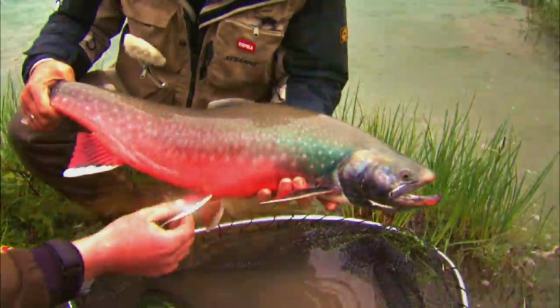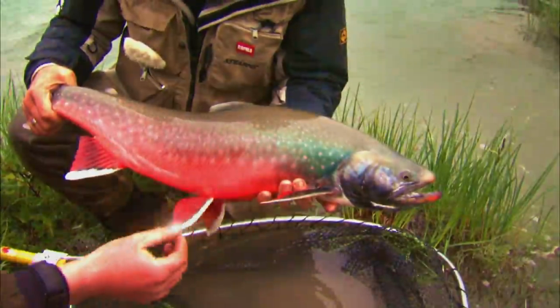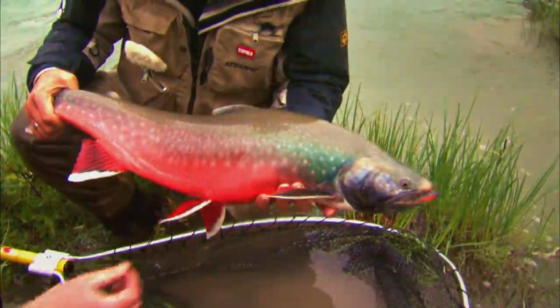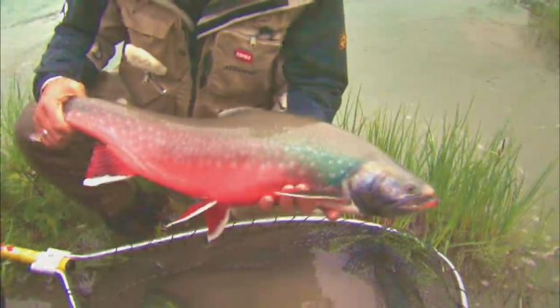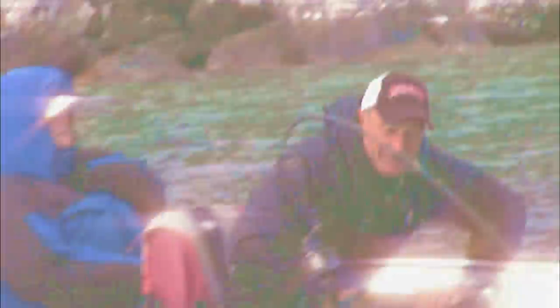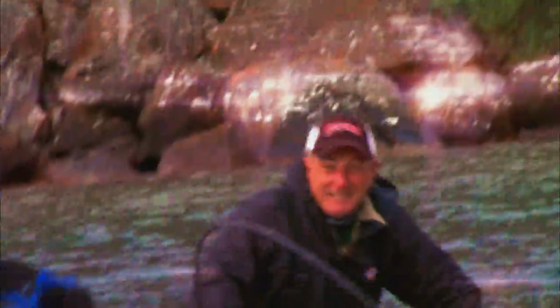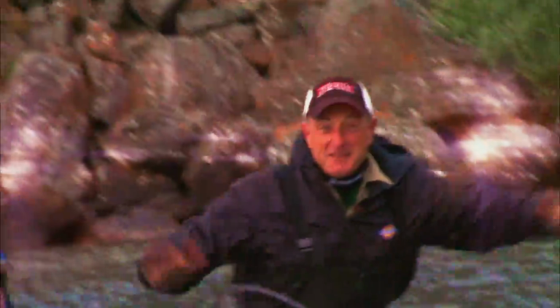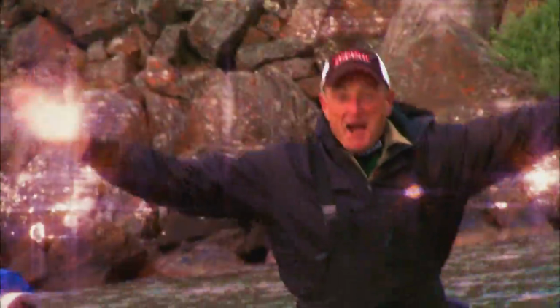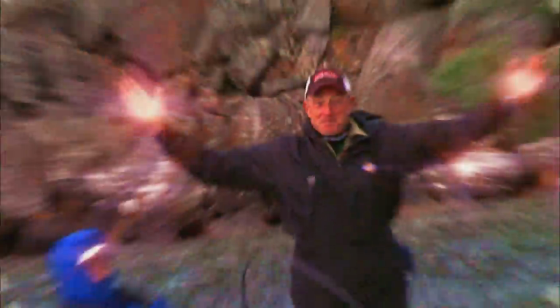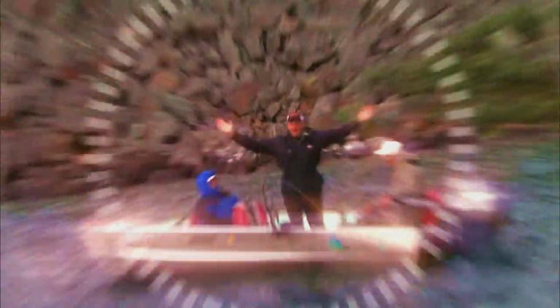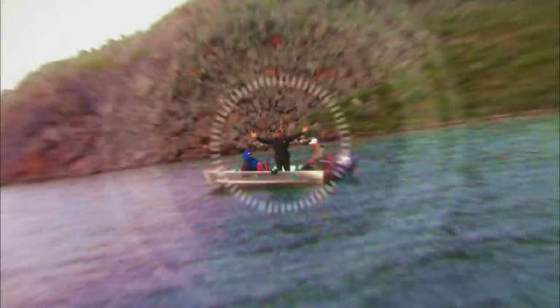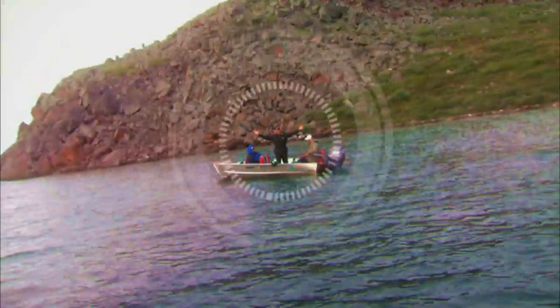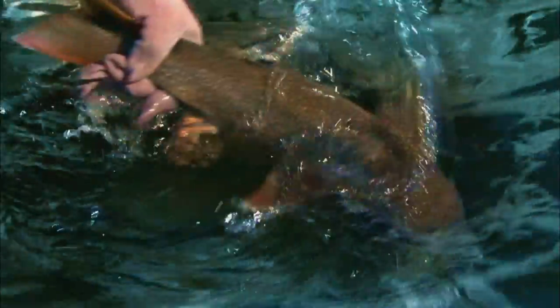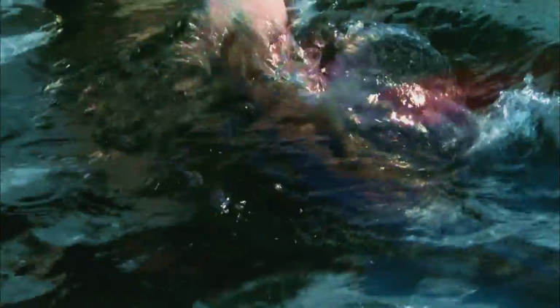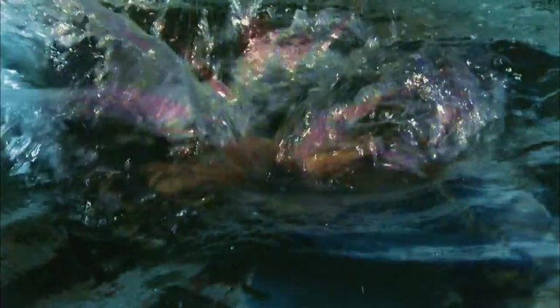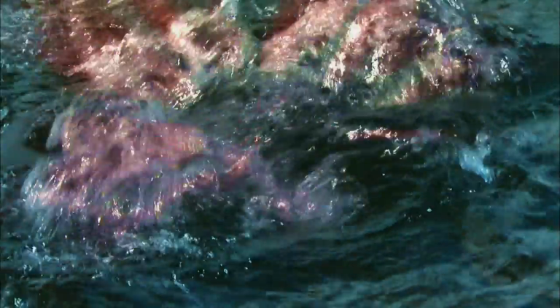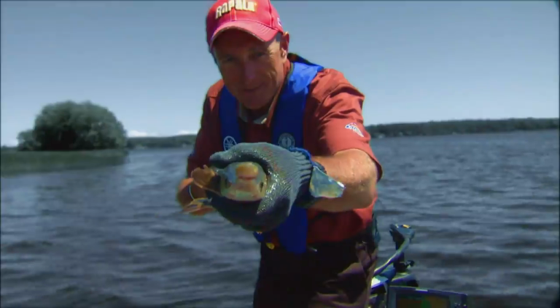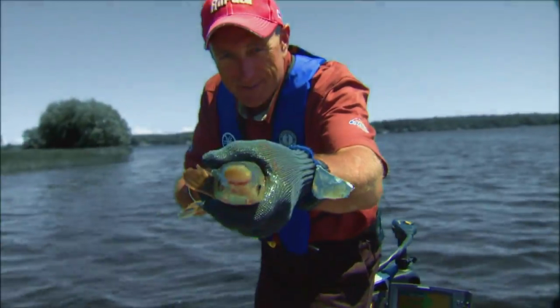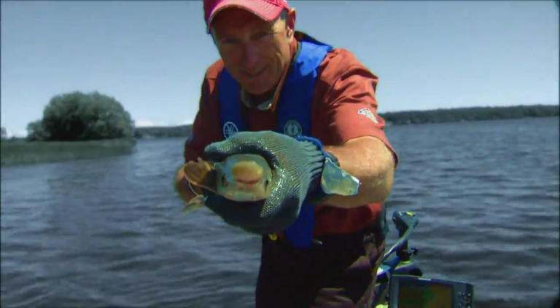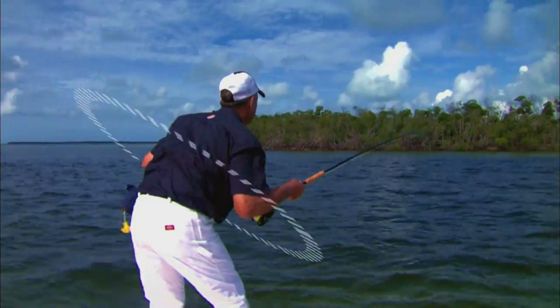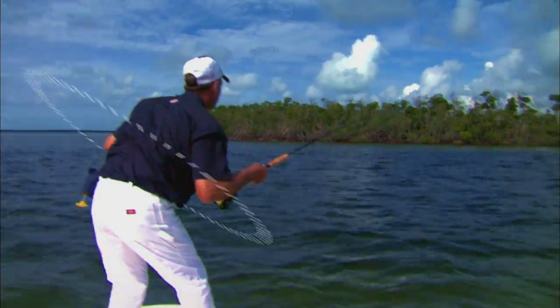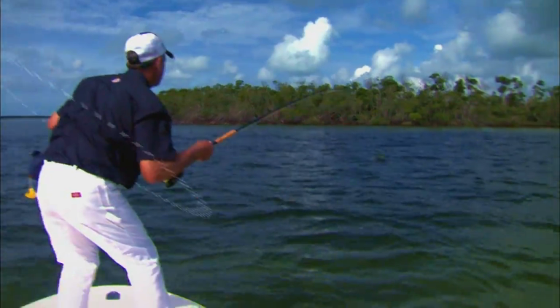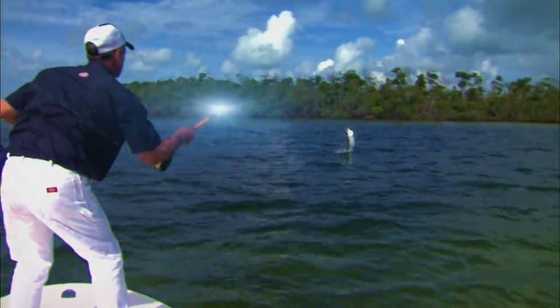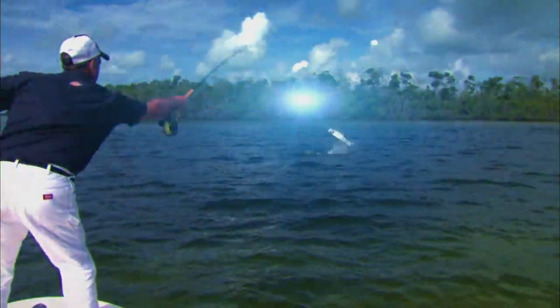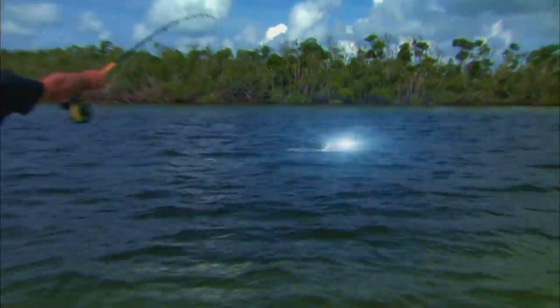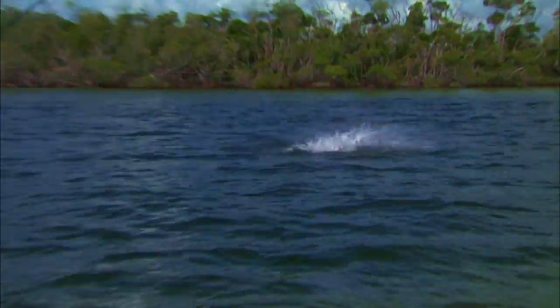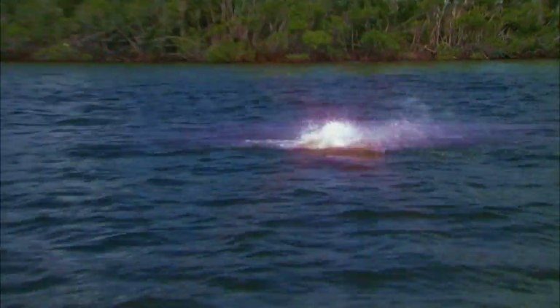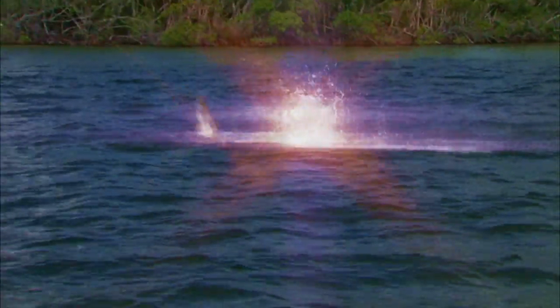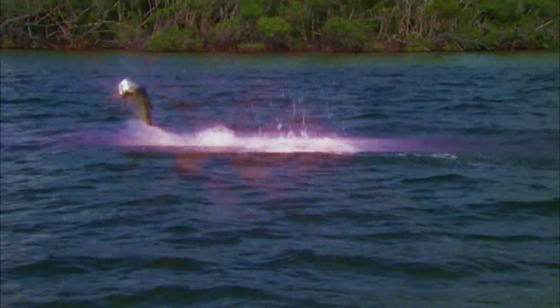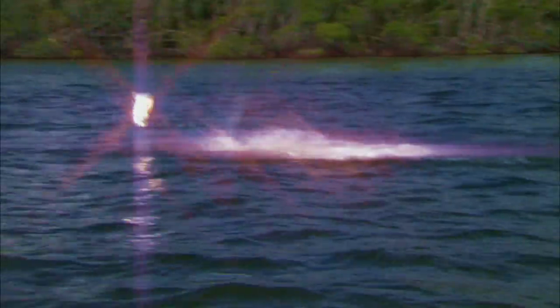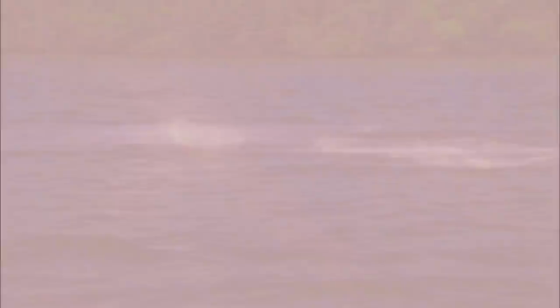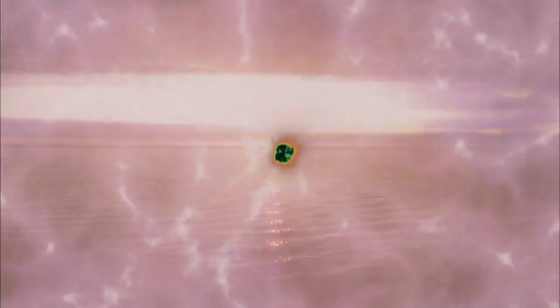Grab your hat, get your pole. Let's go fishing when you're in the mood.